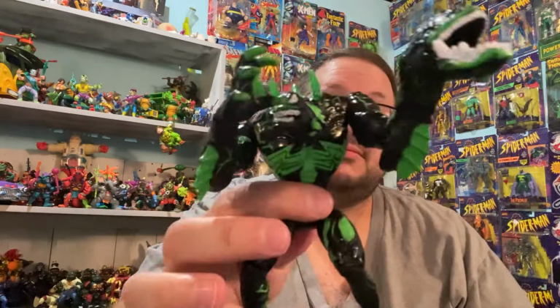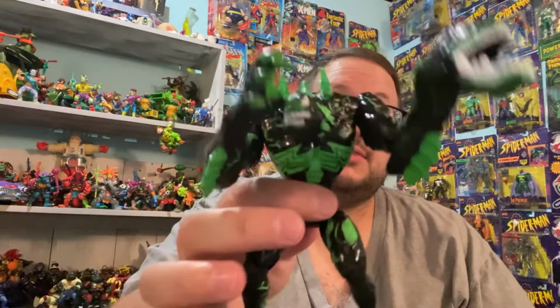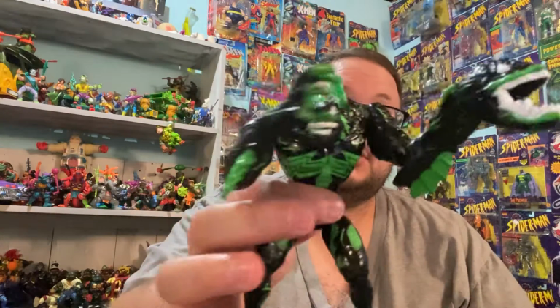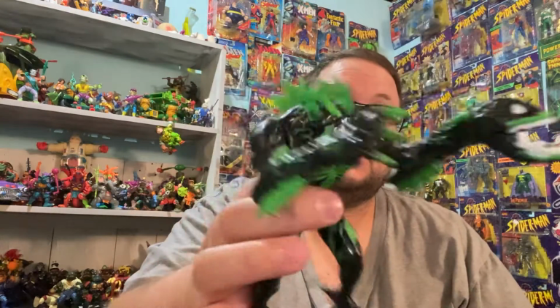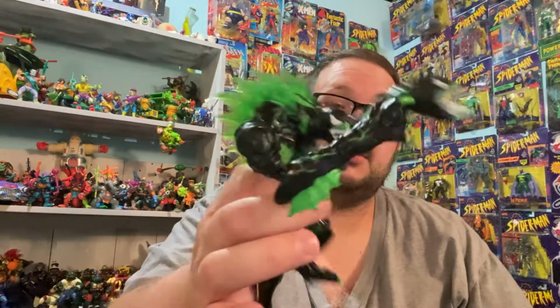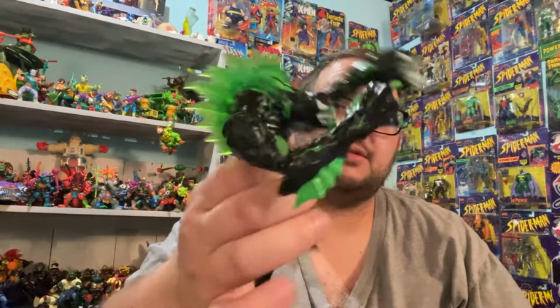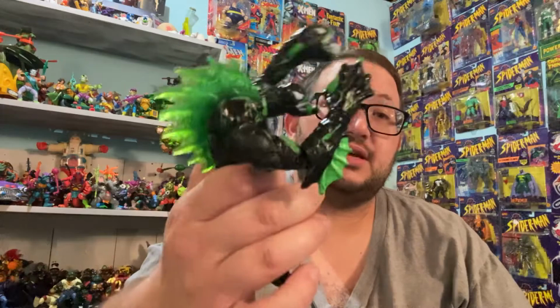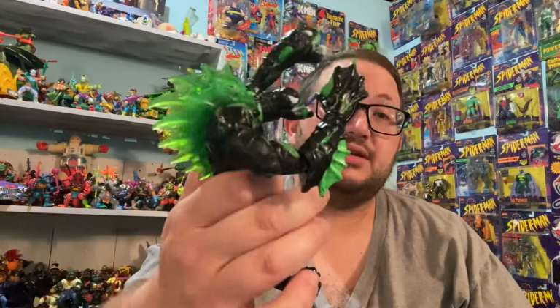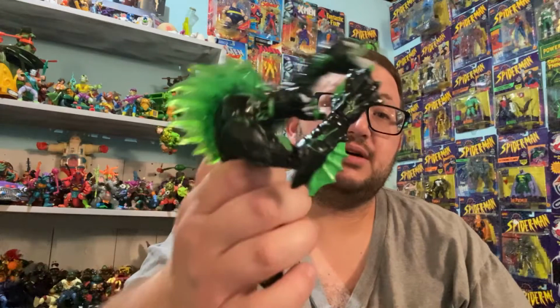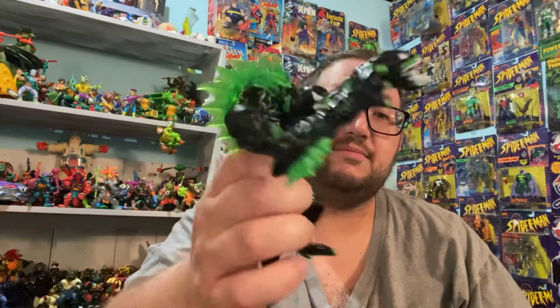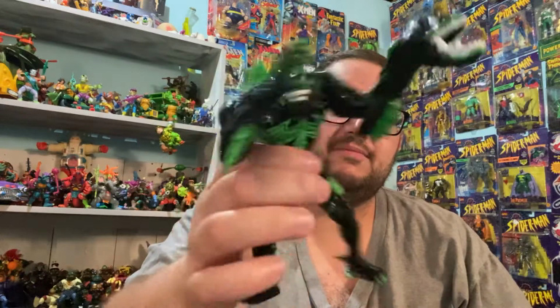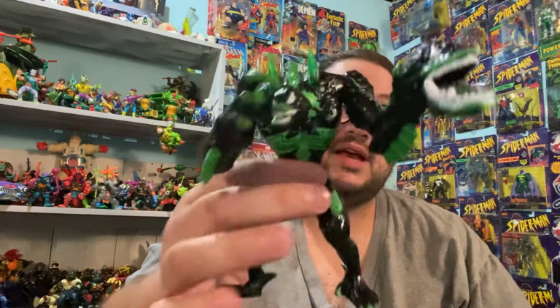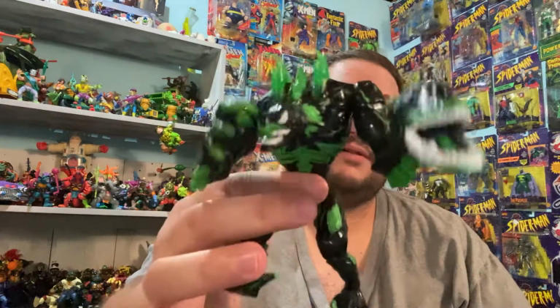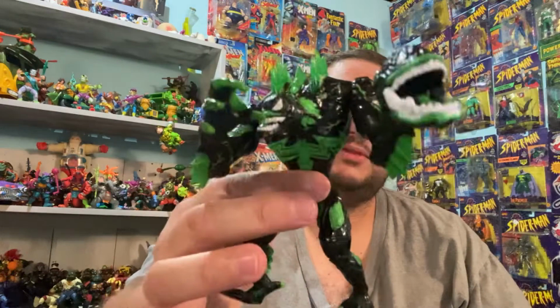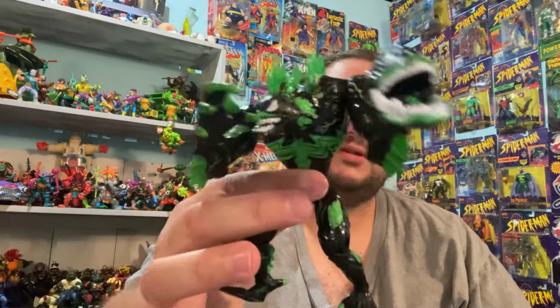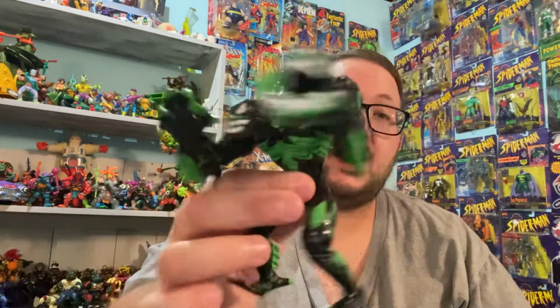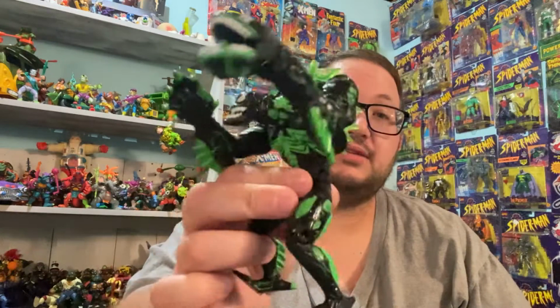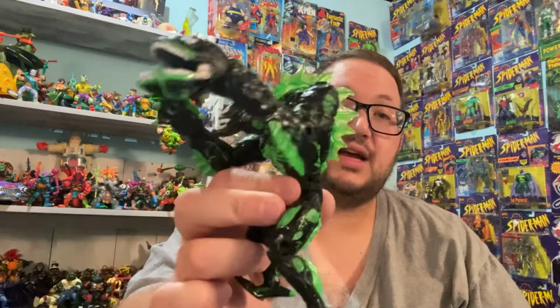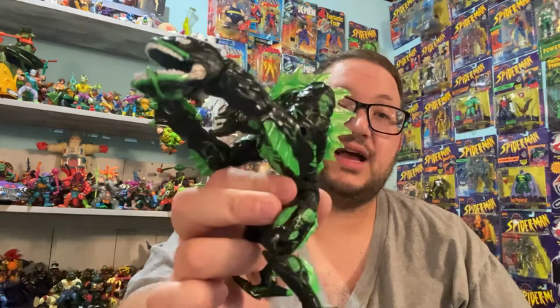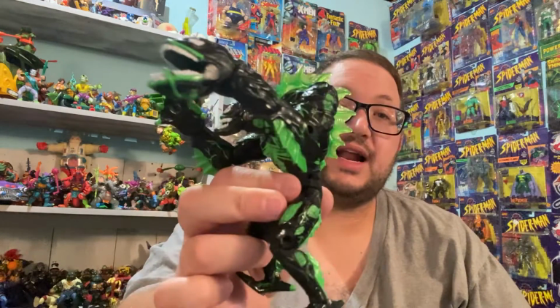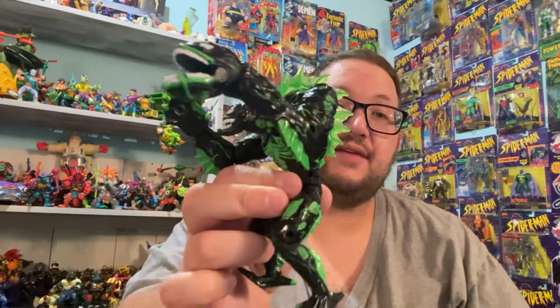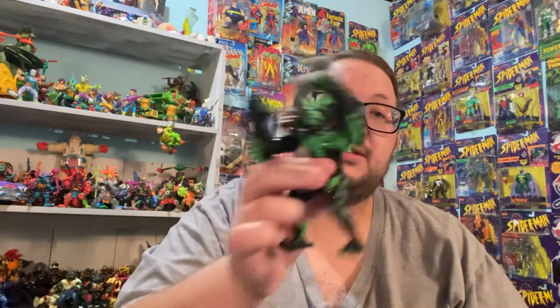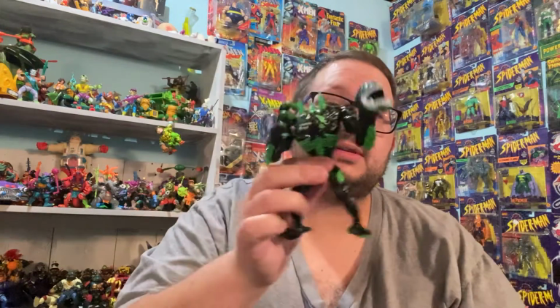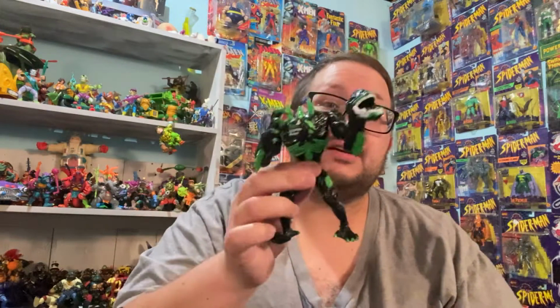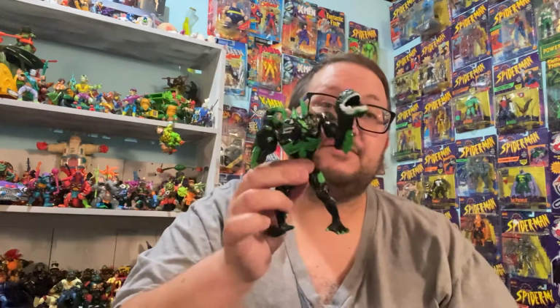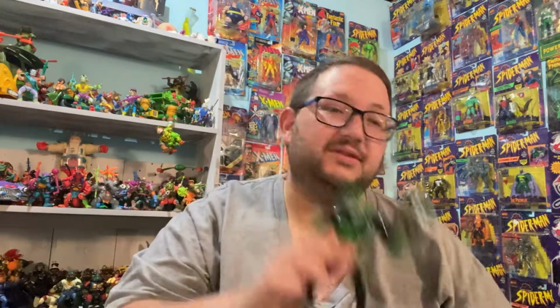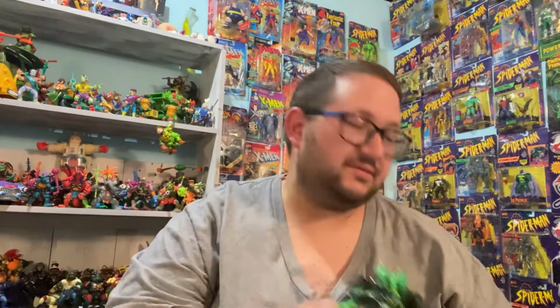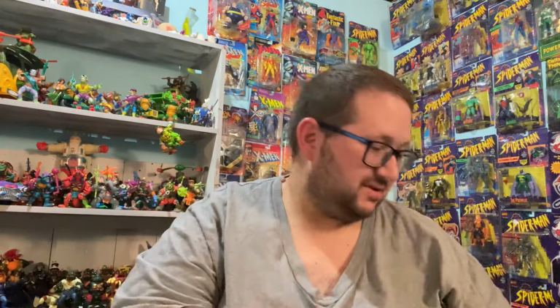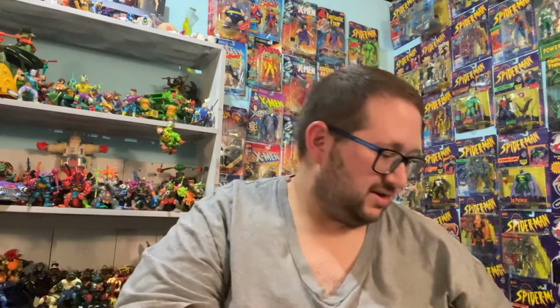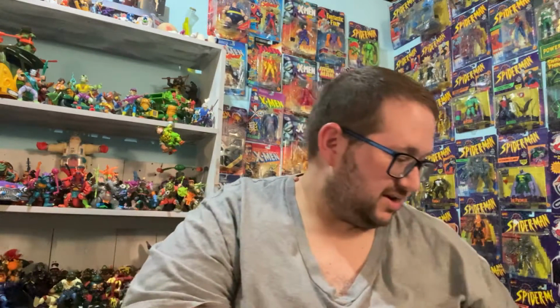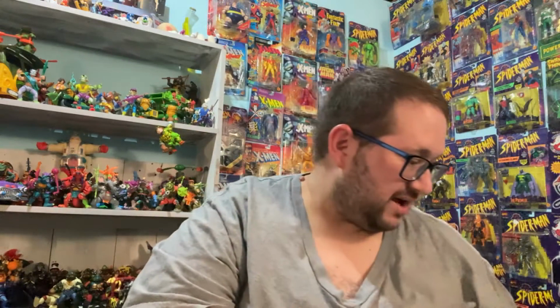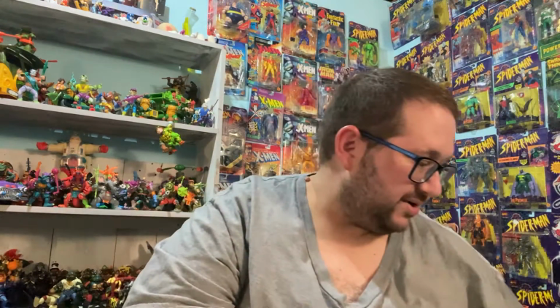Must have sold it when I was a kid, but I was like, I gotta have that on my shelf.